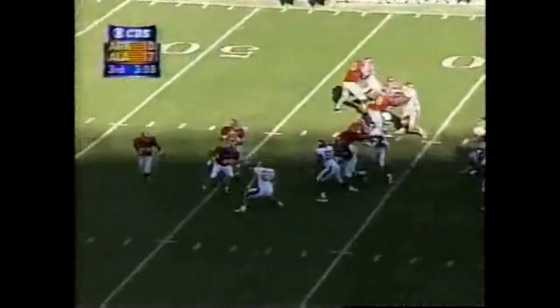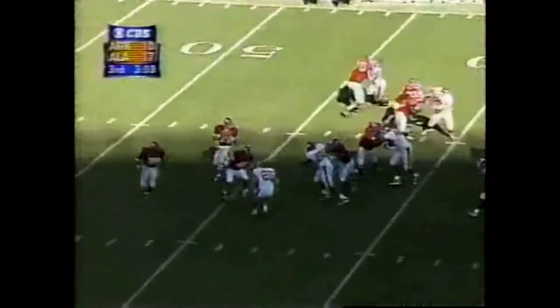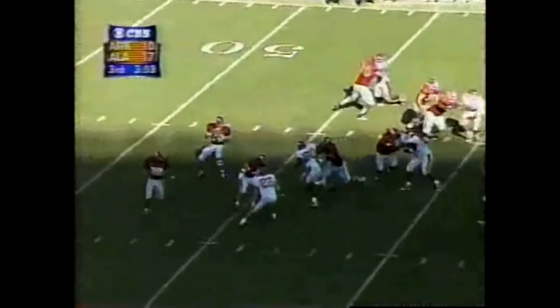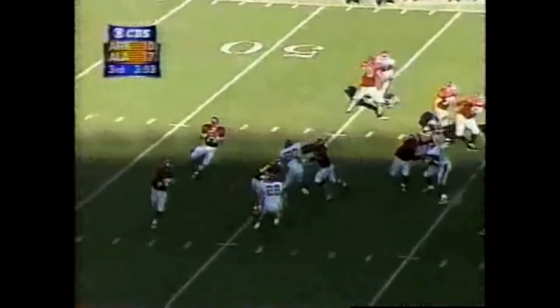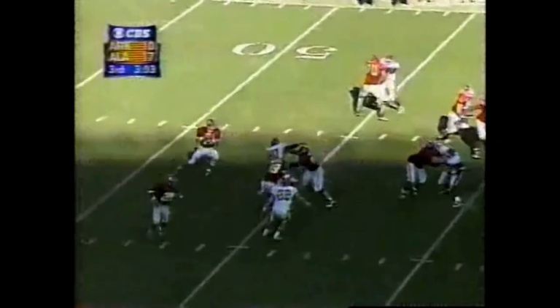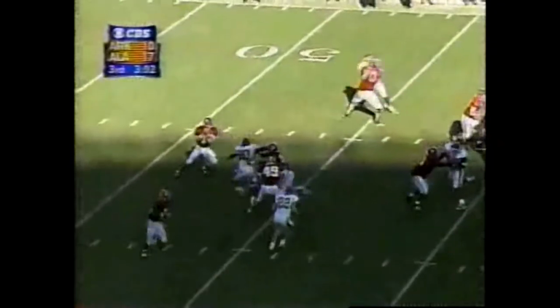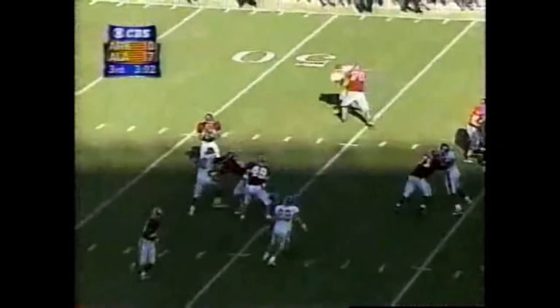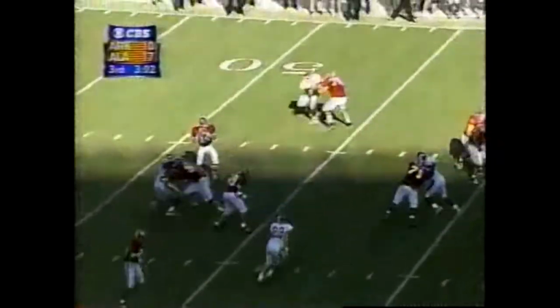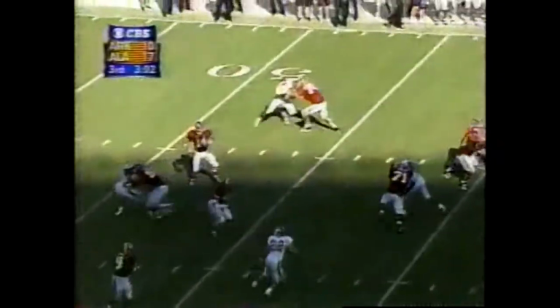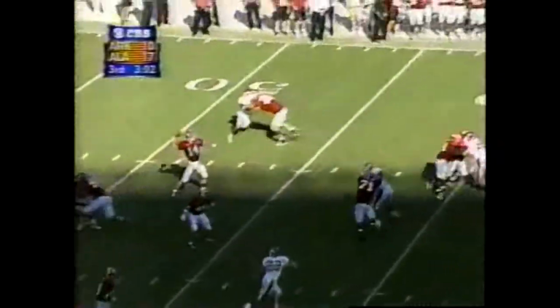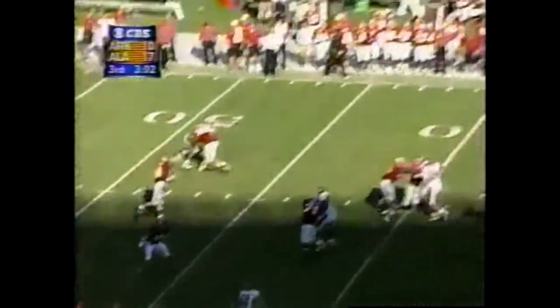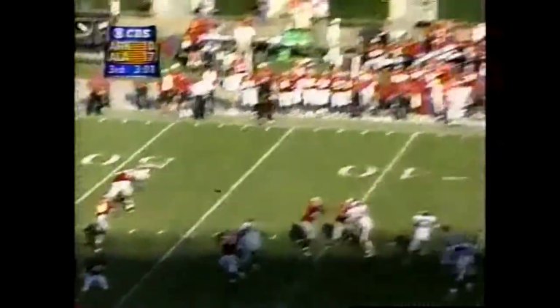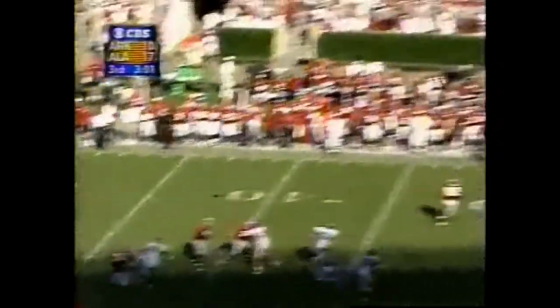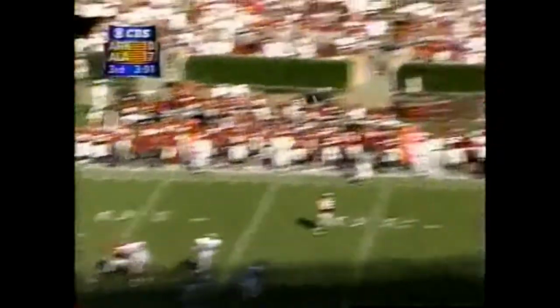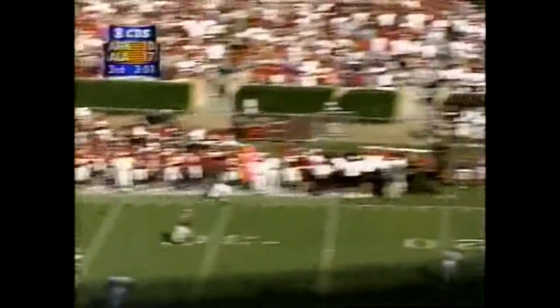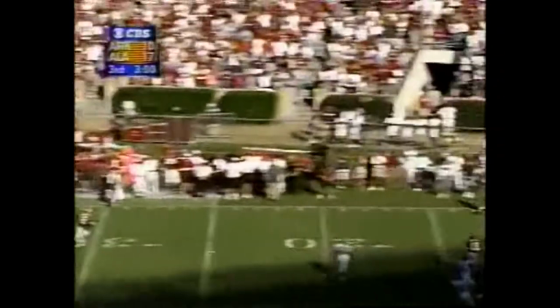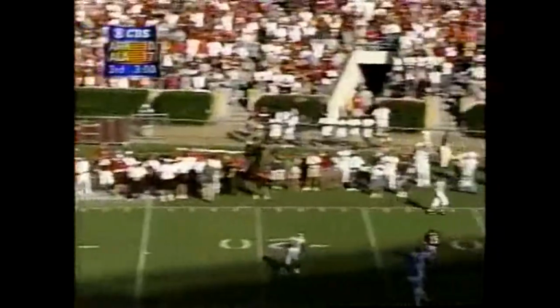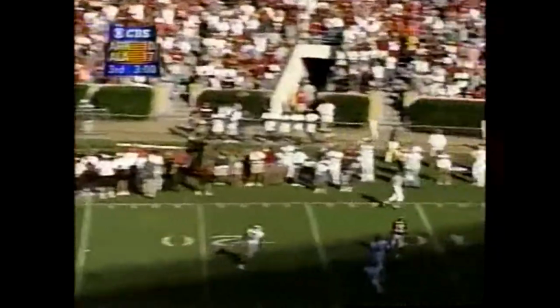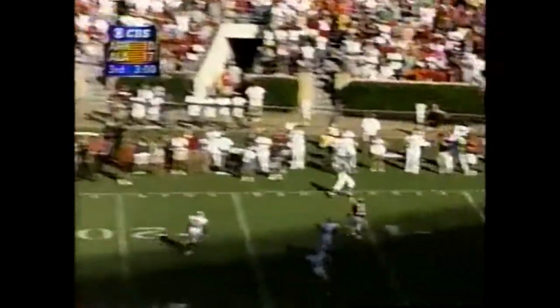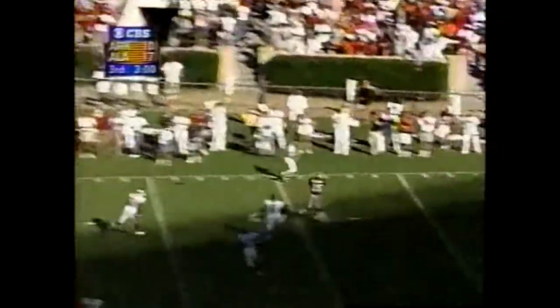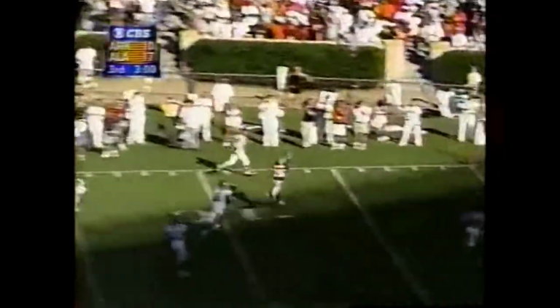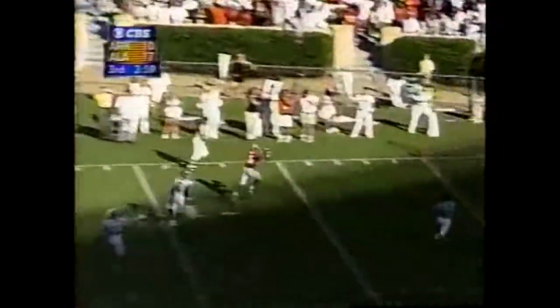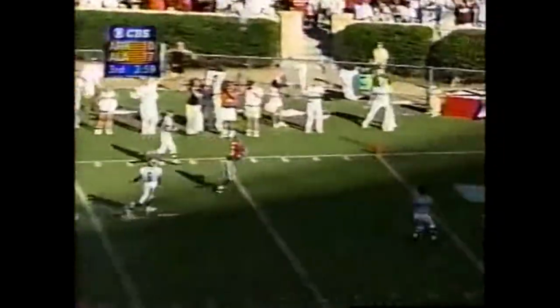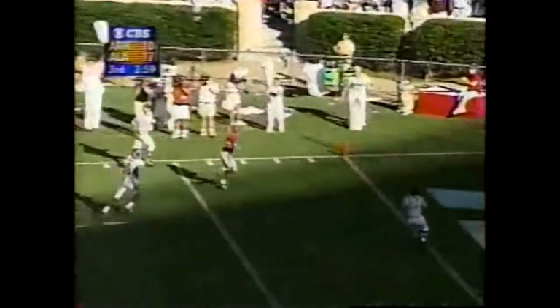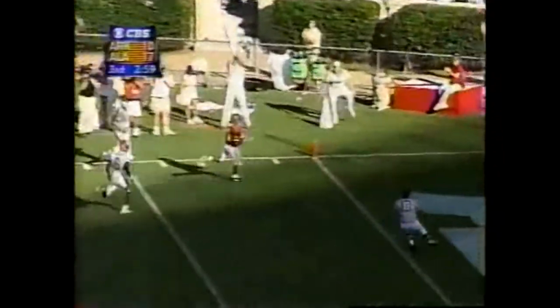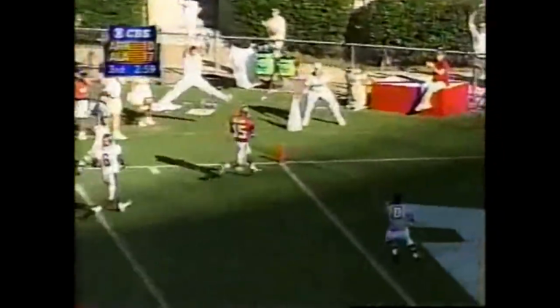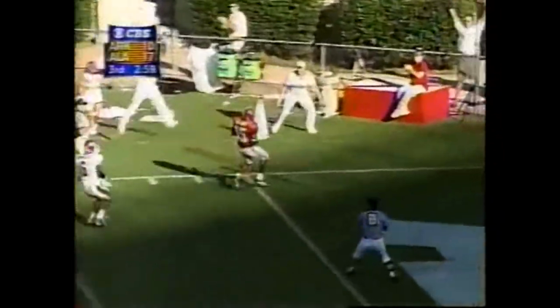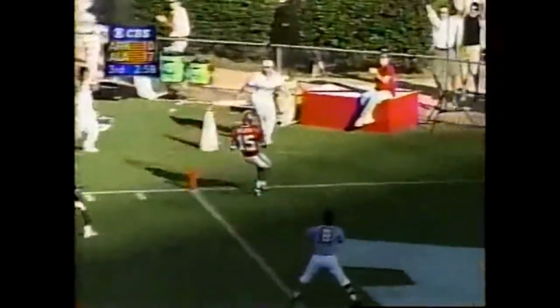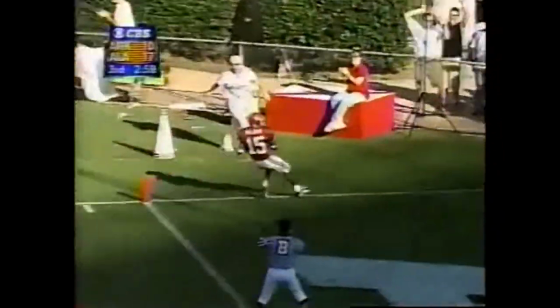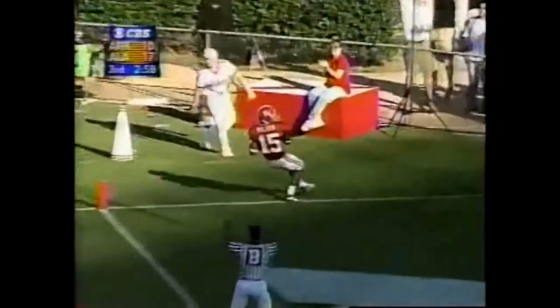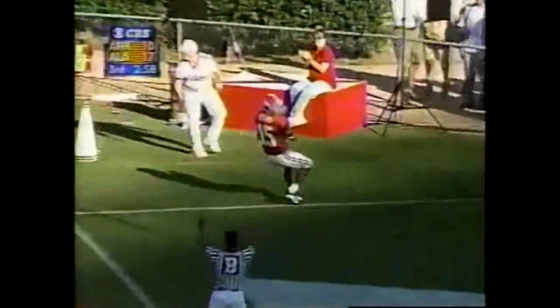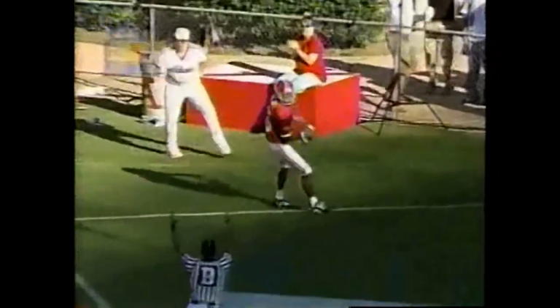Now watch — backs up, wants to go for it all, finds Millens wide open. Touchdown, Alabama!